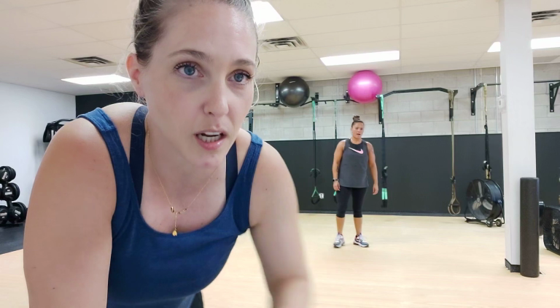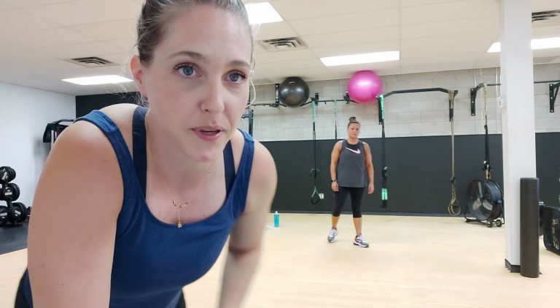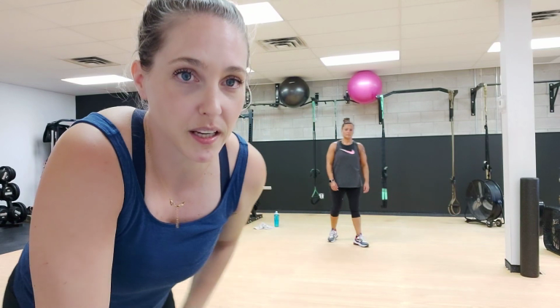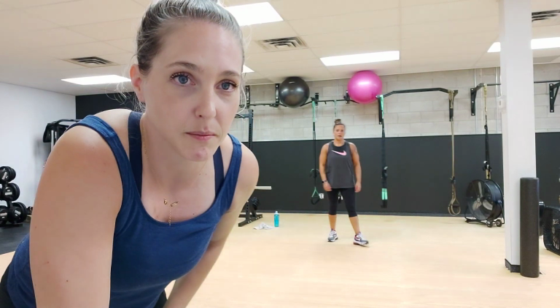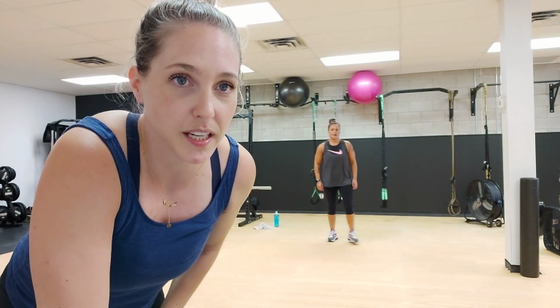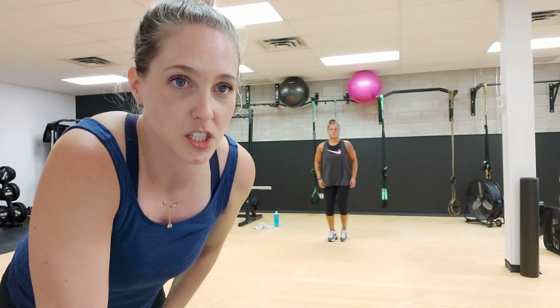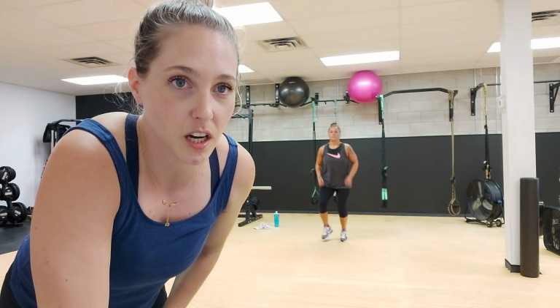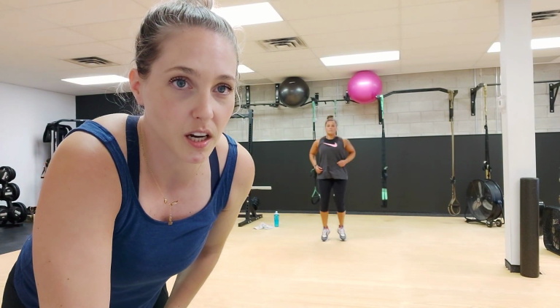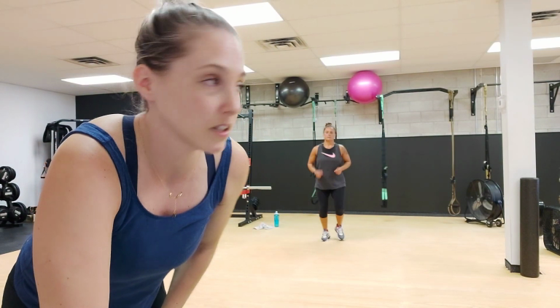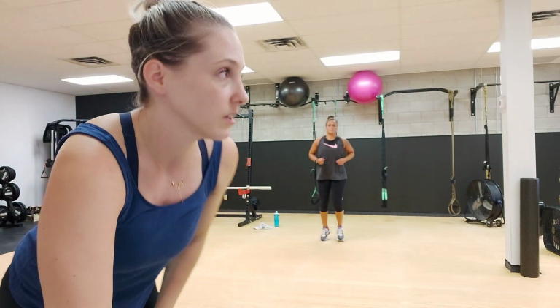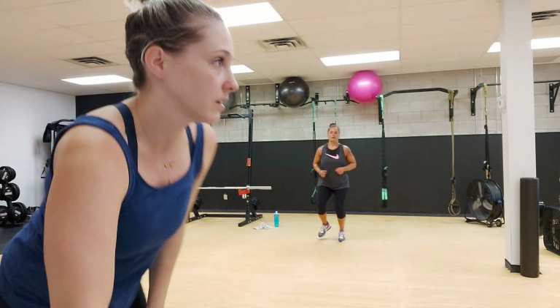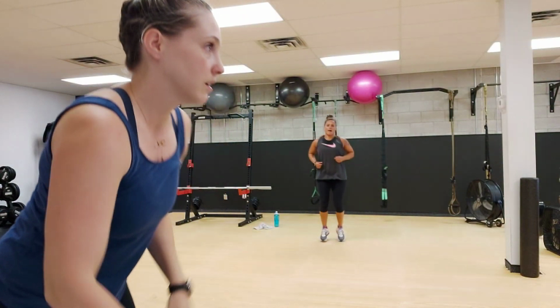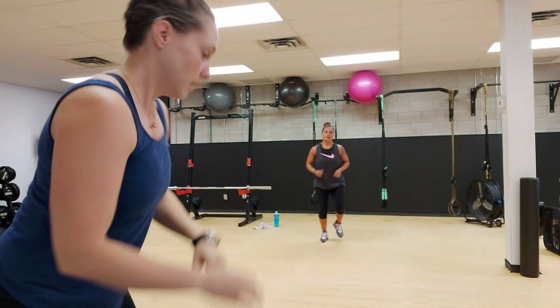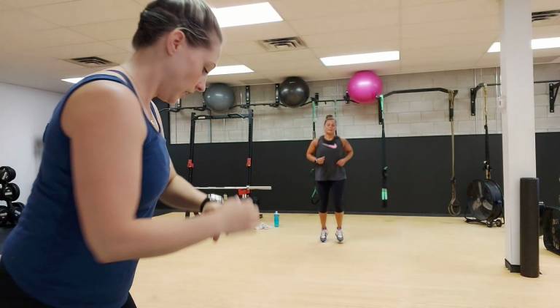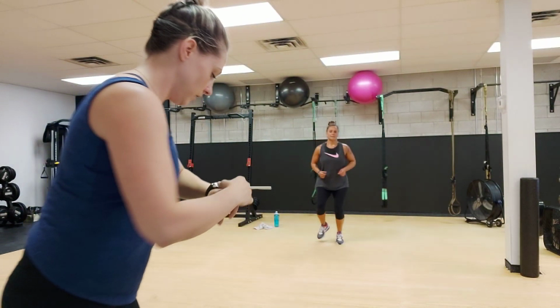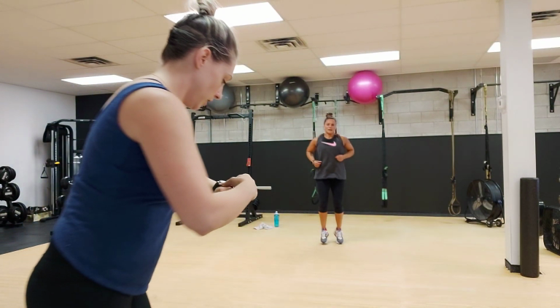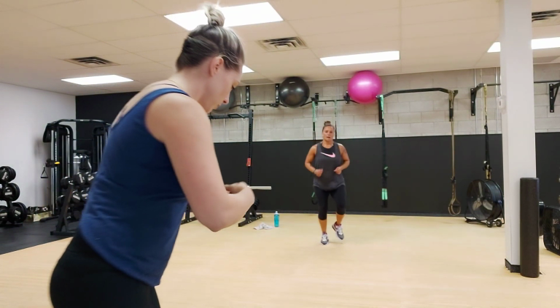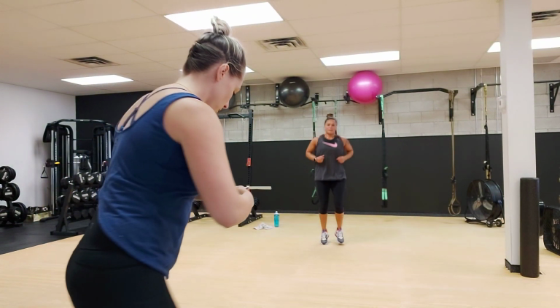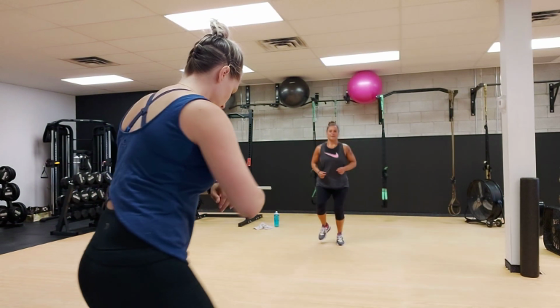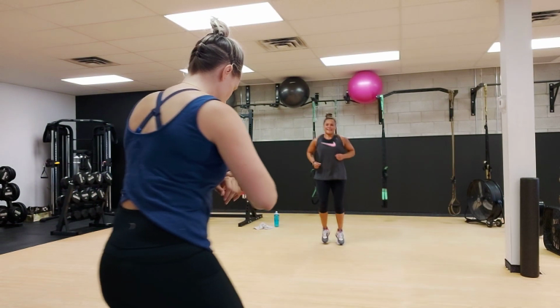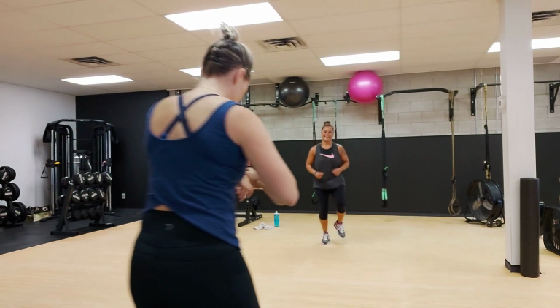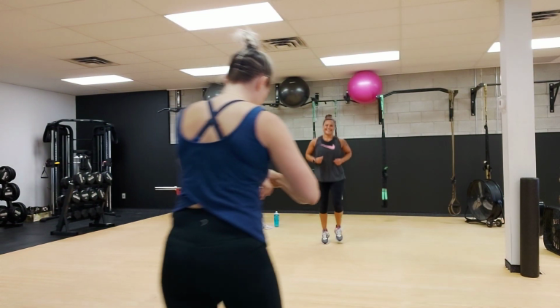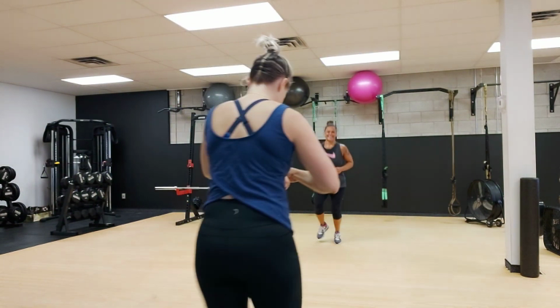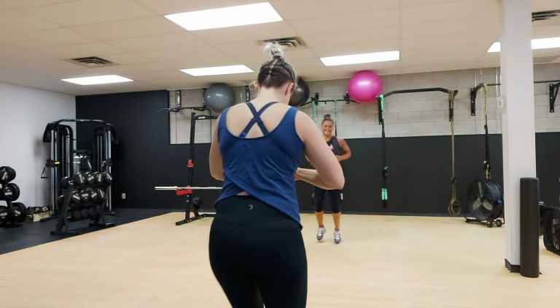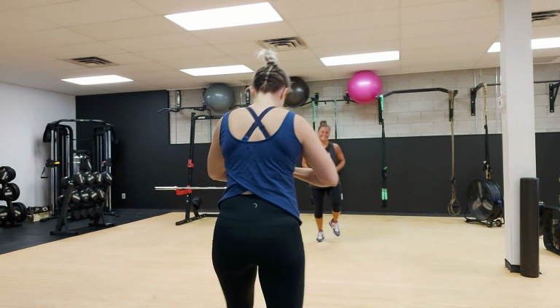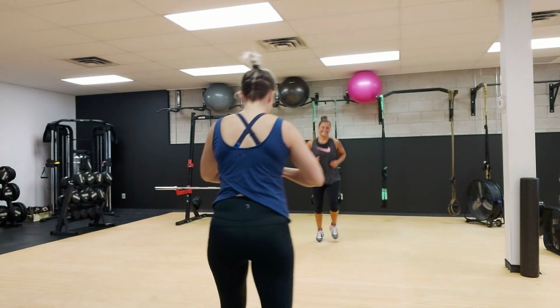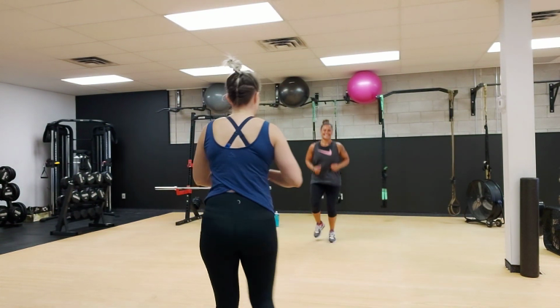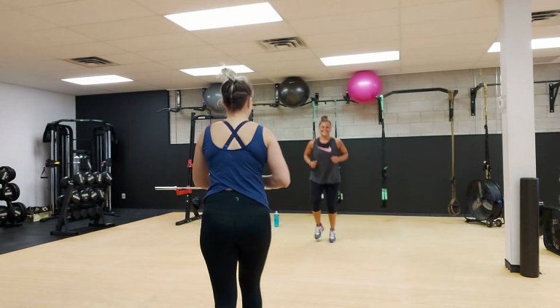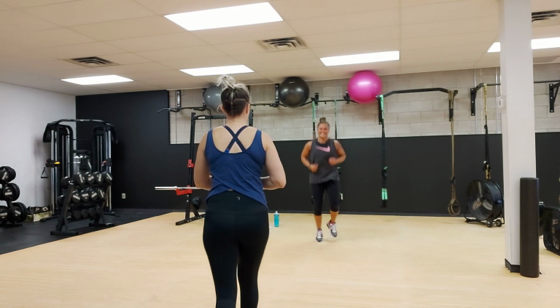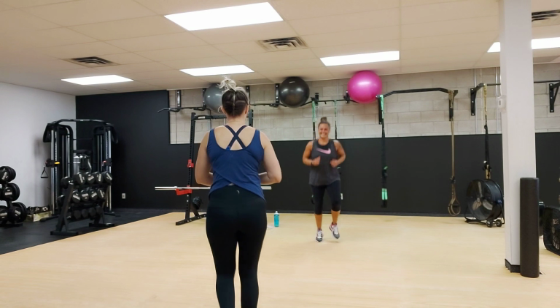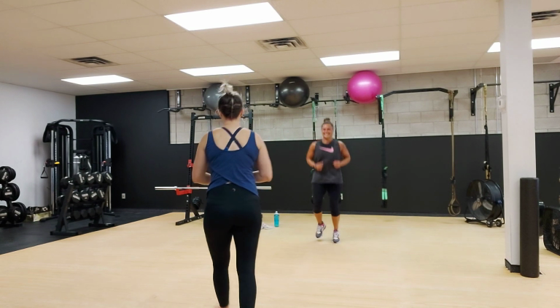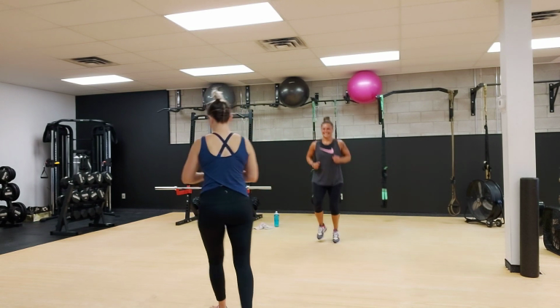Get up Pam, light jog. I know you're already warm, but you're about to get warm.